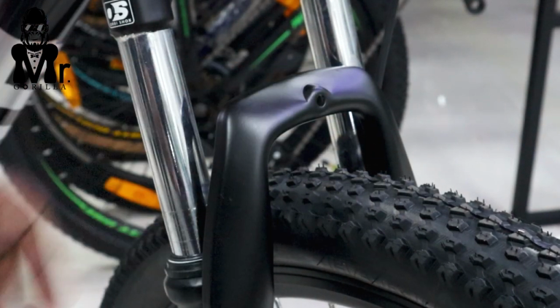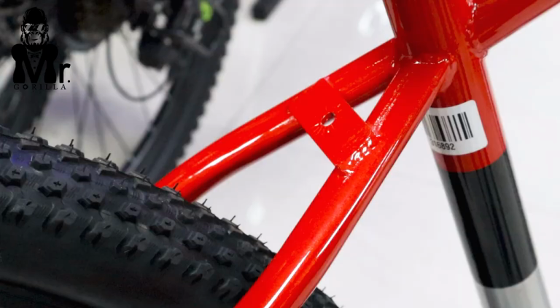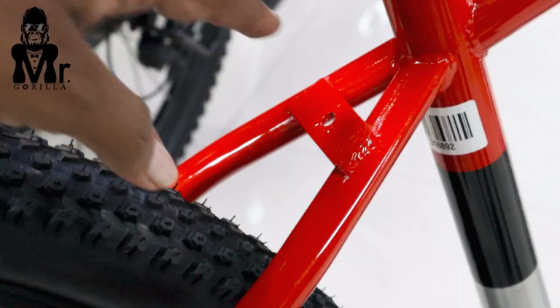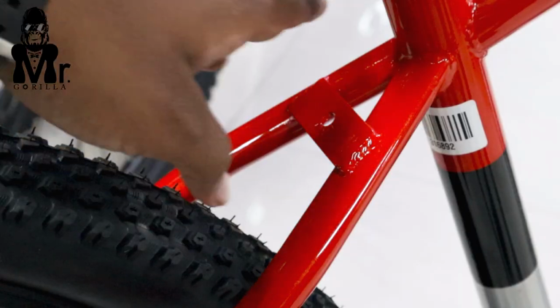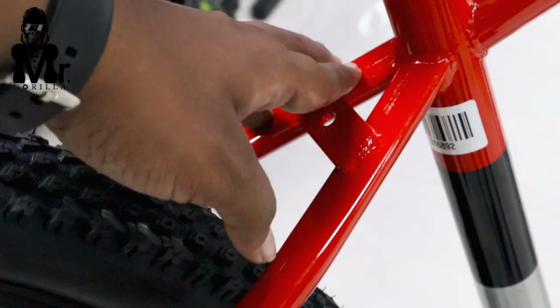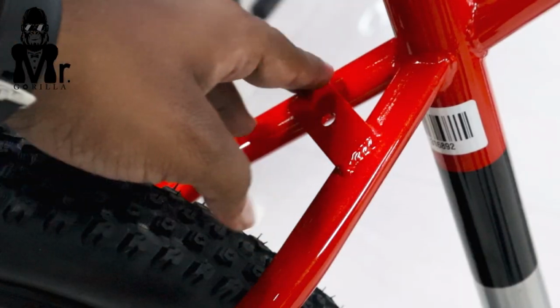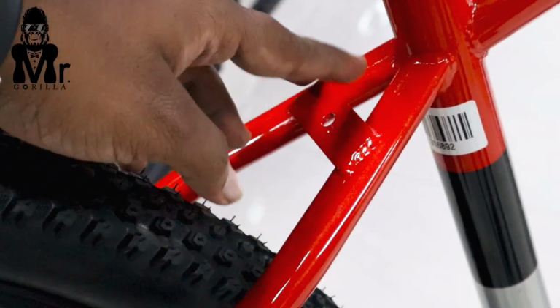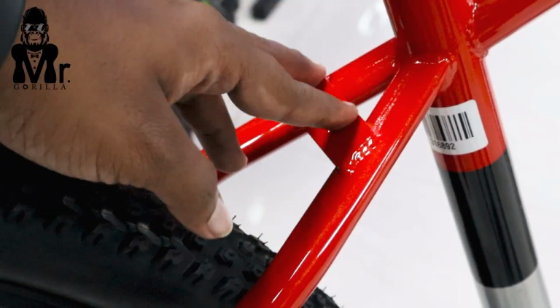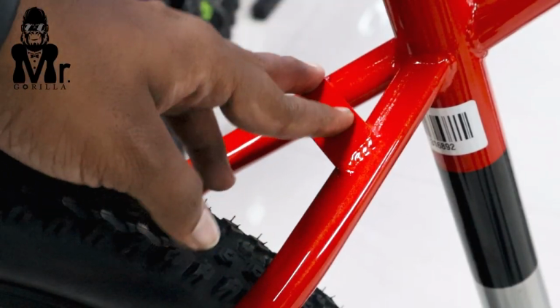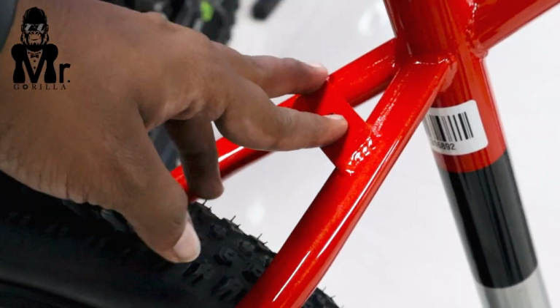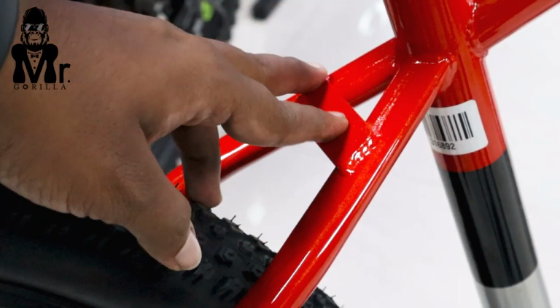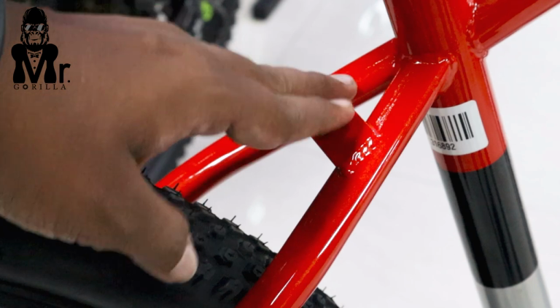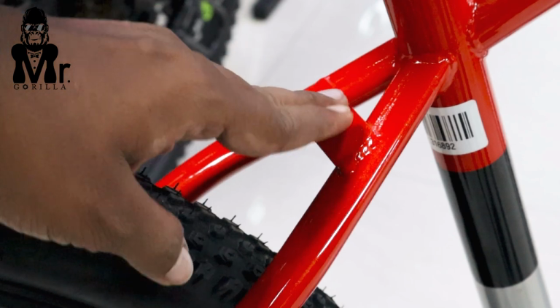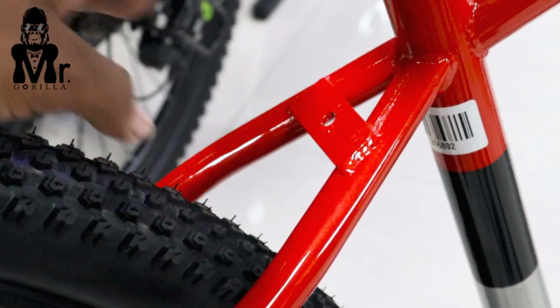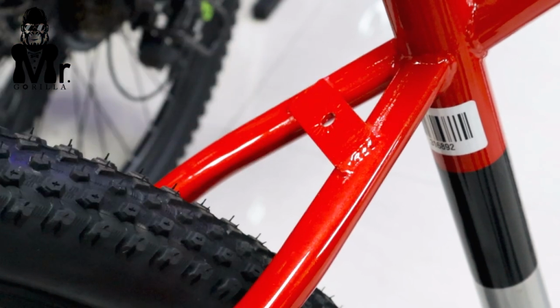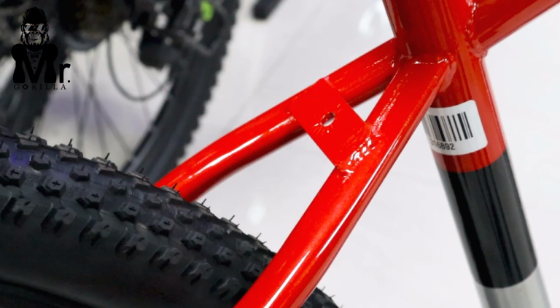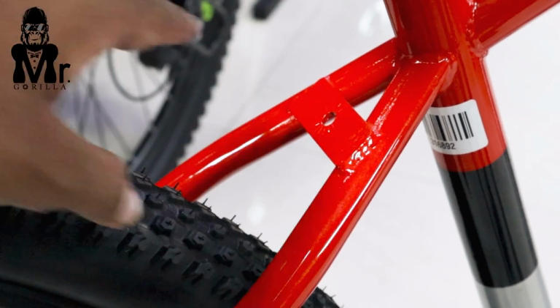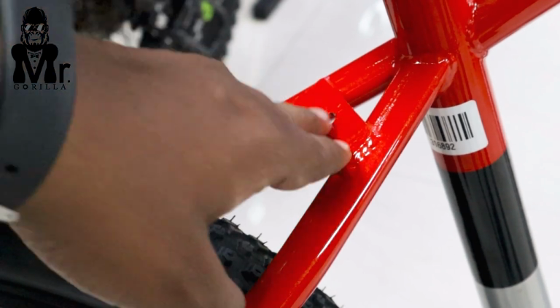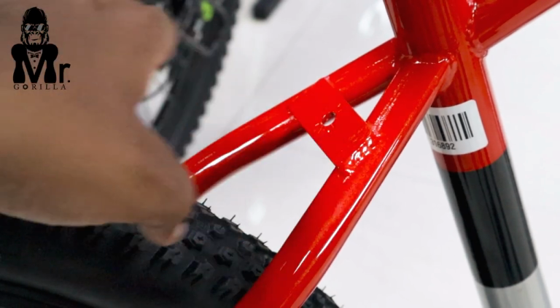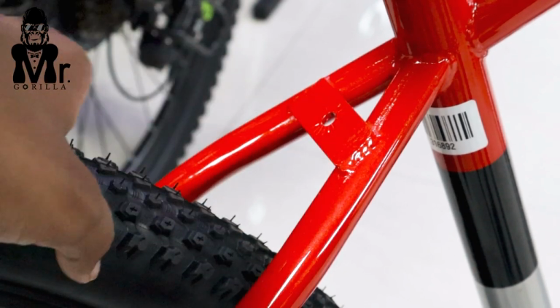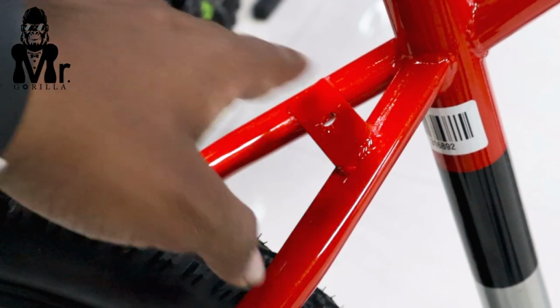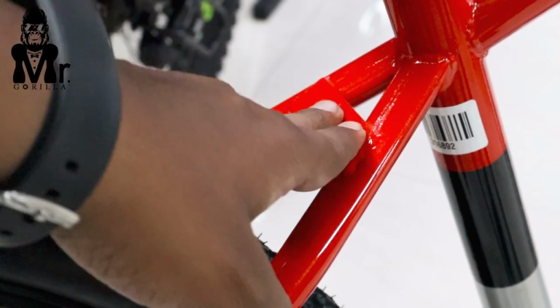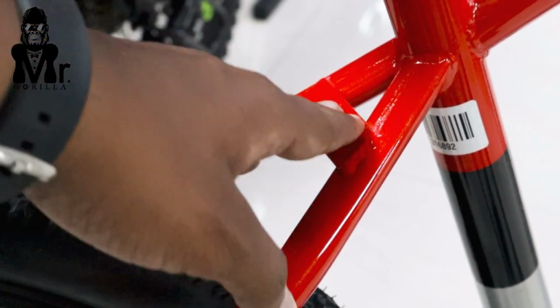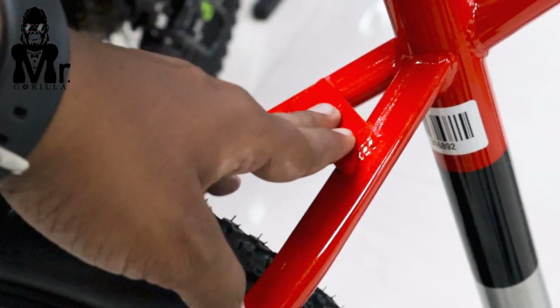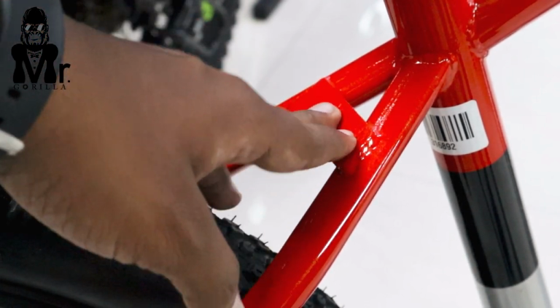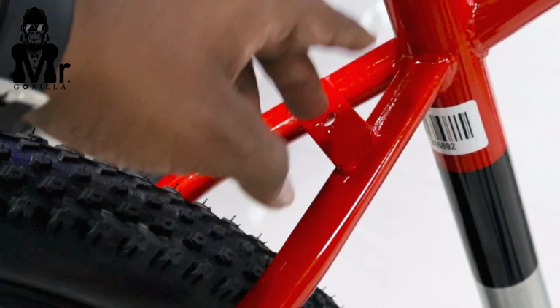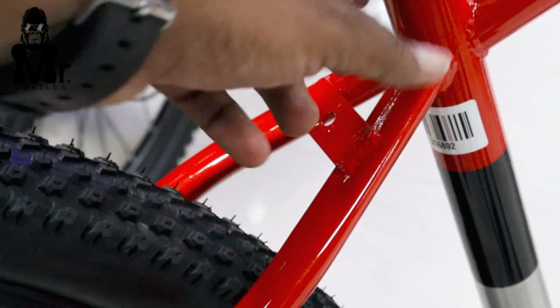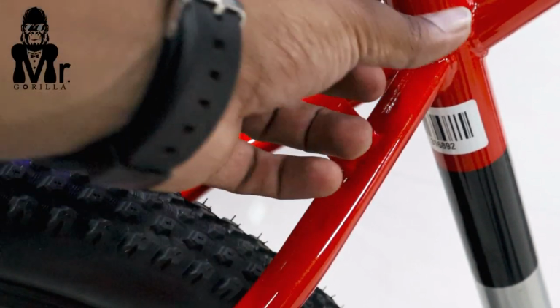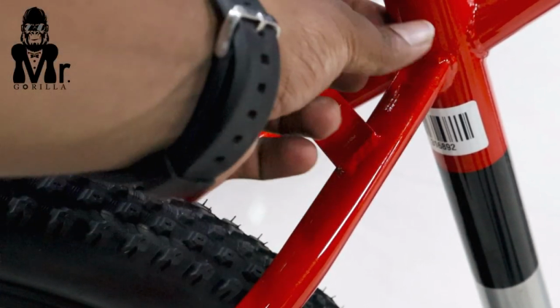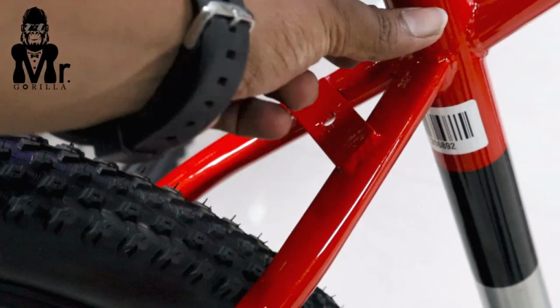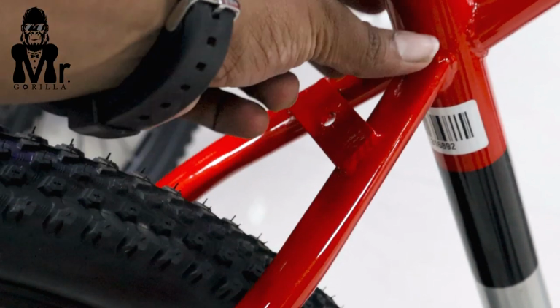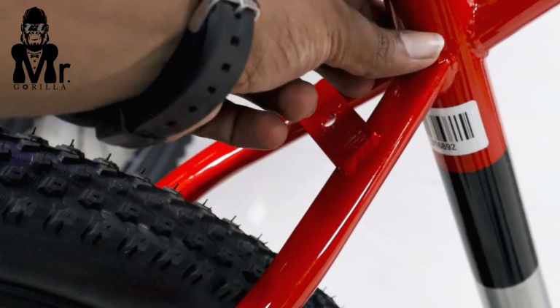If you have a mudguard in the future, you can use a mudguard. That is the update.